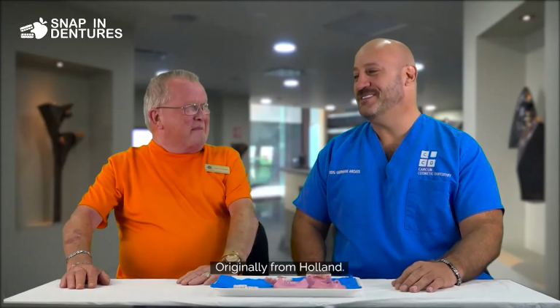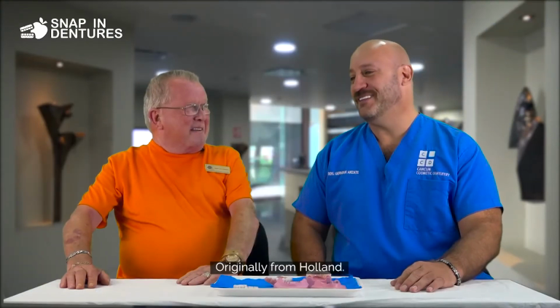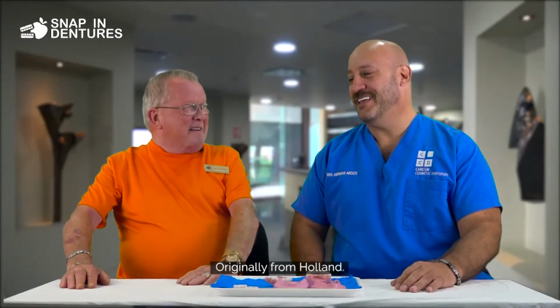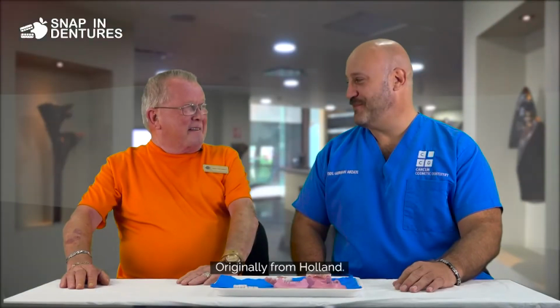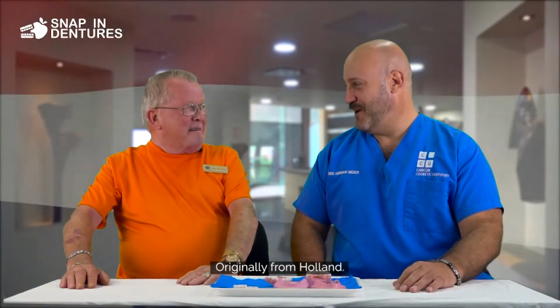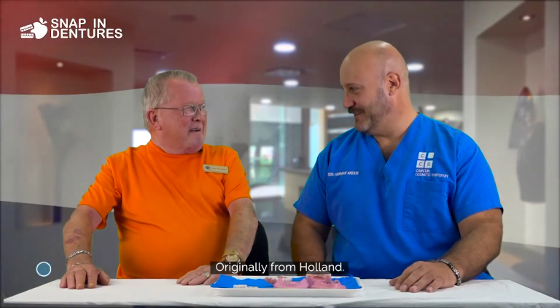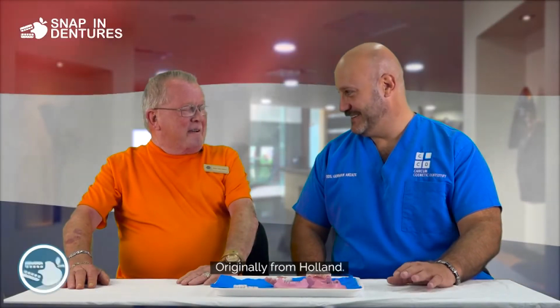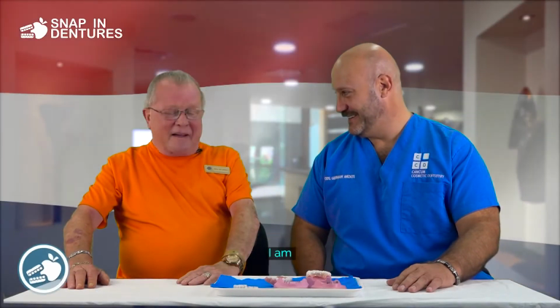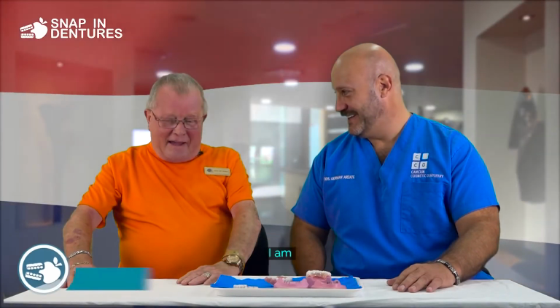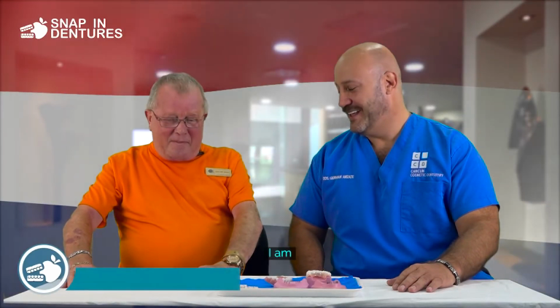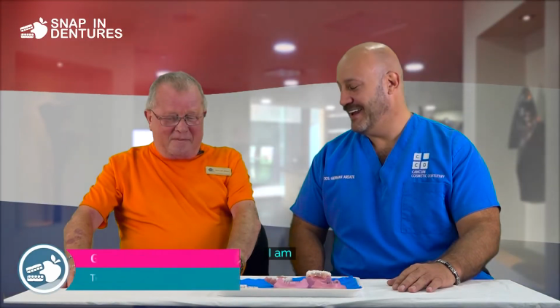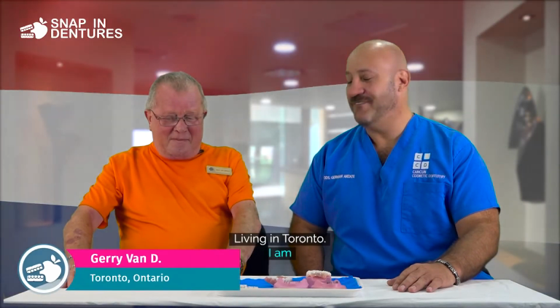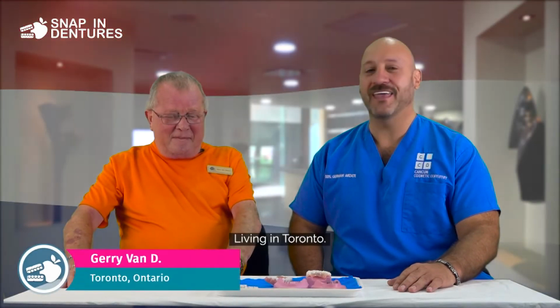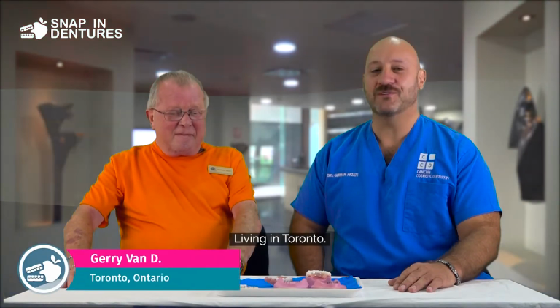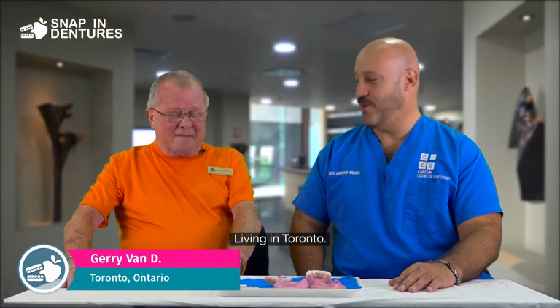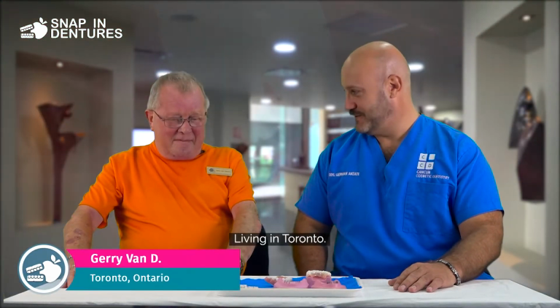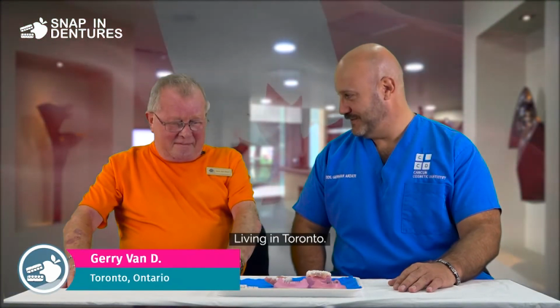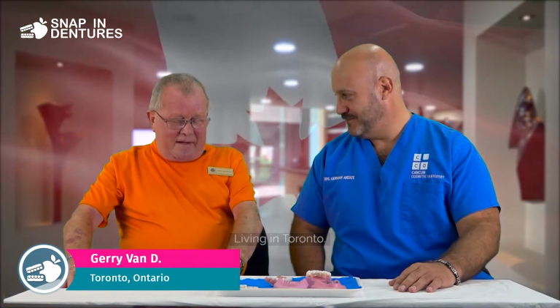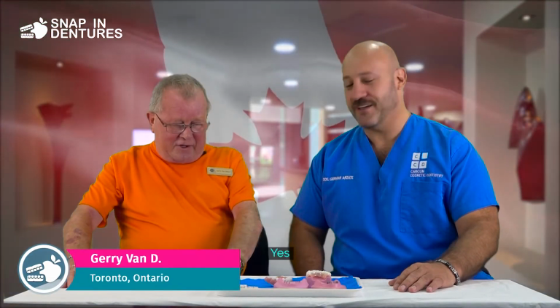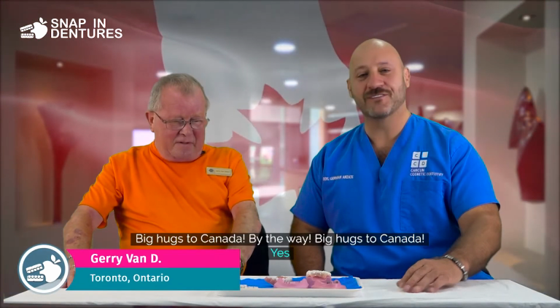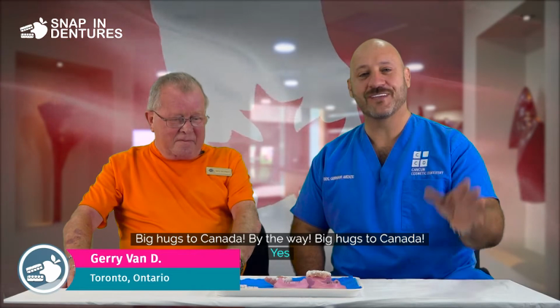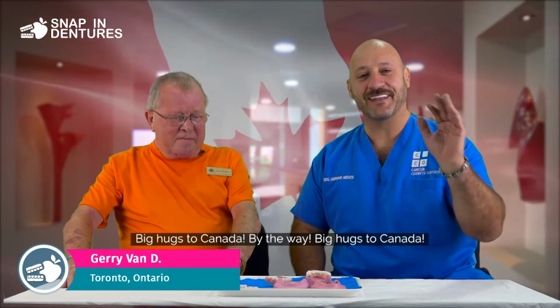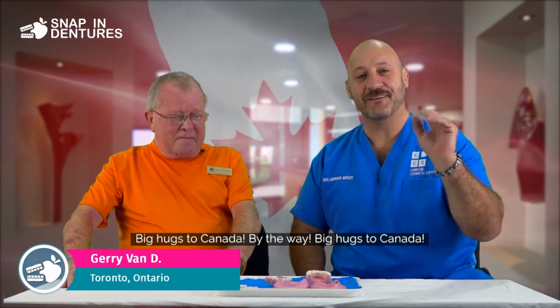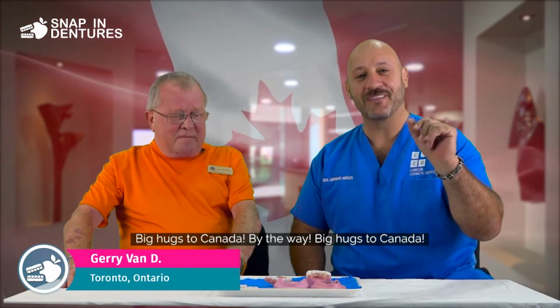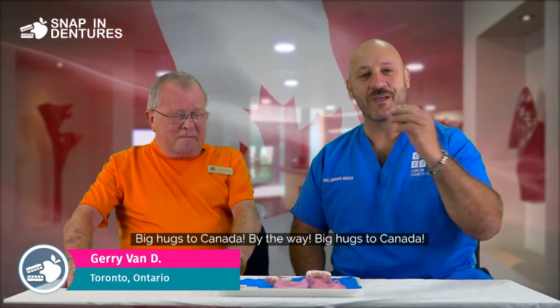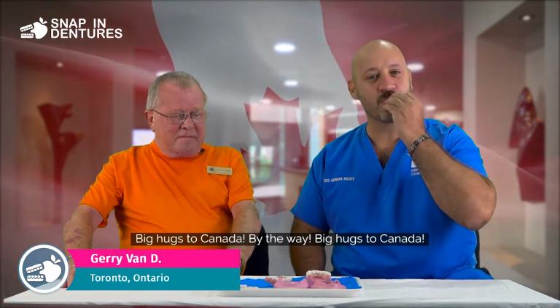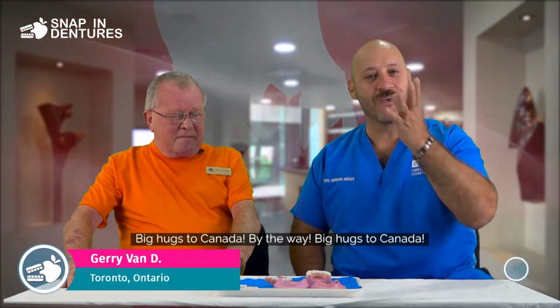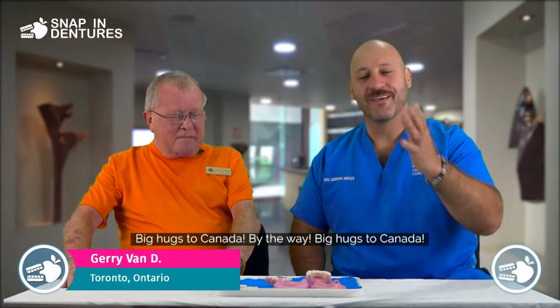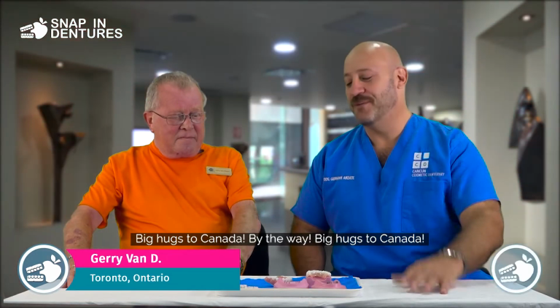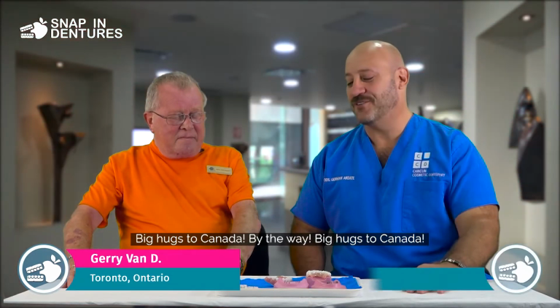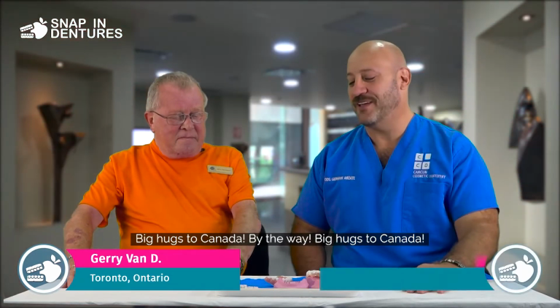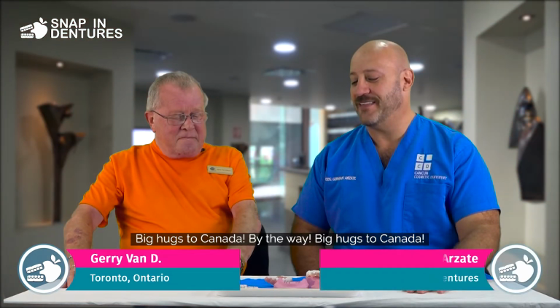Originally from Holland. I am. Living in Toronto. Big hugs to Canada, by the way.